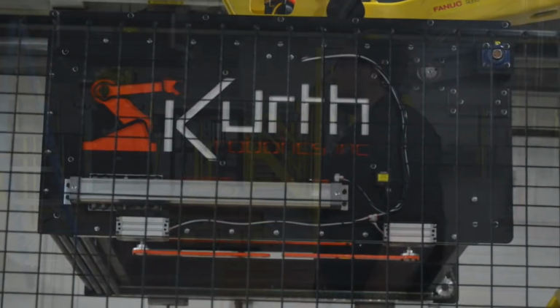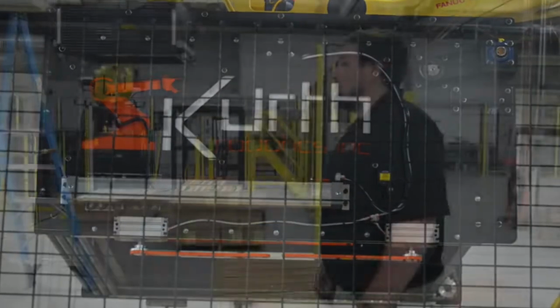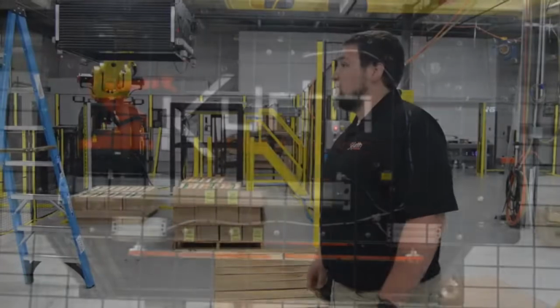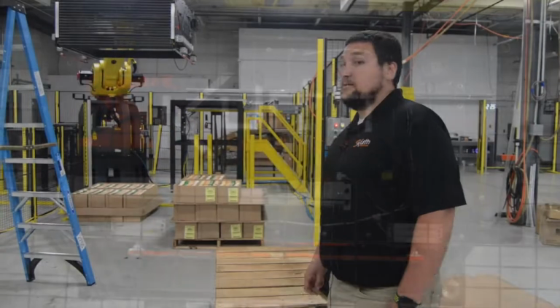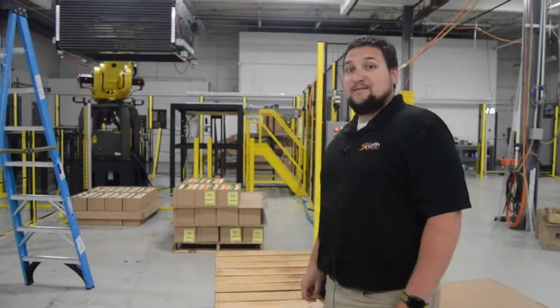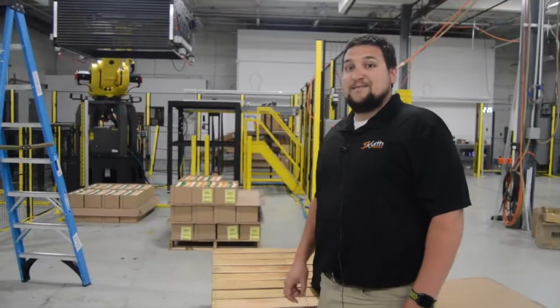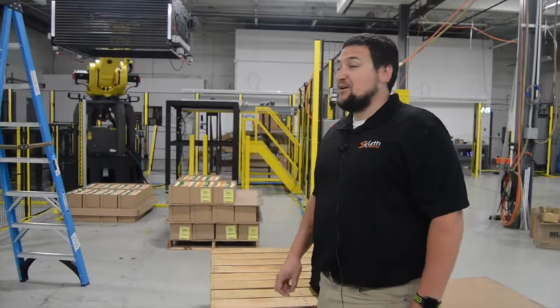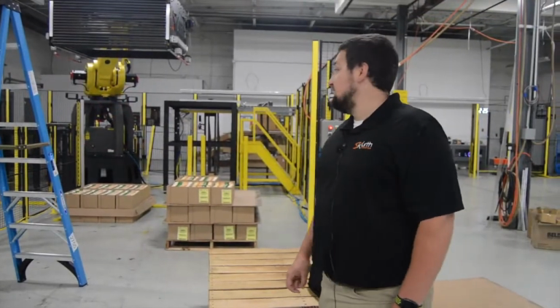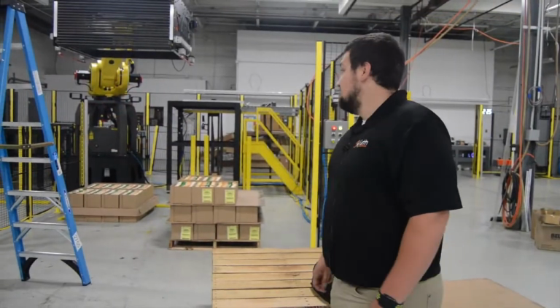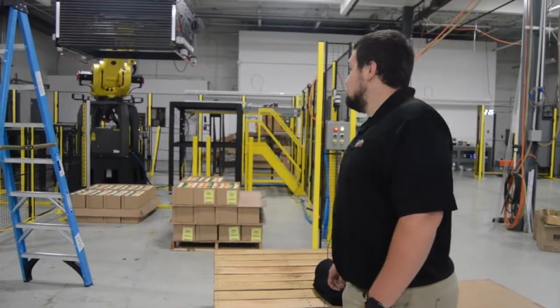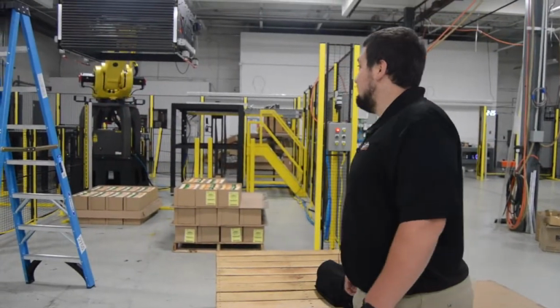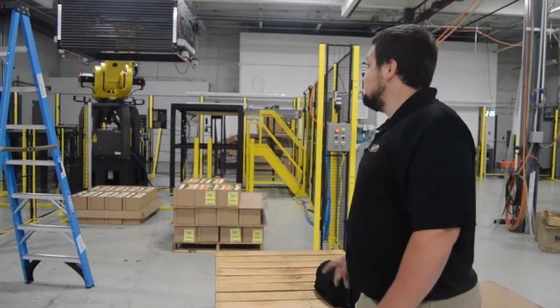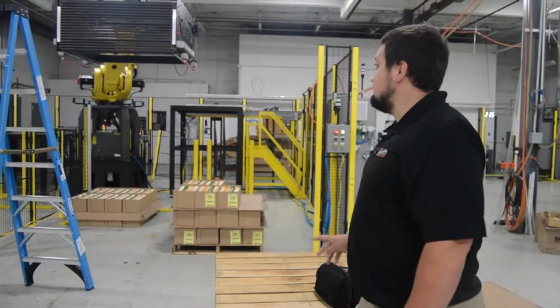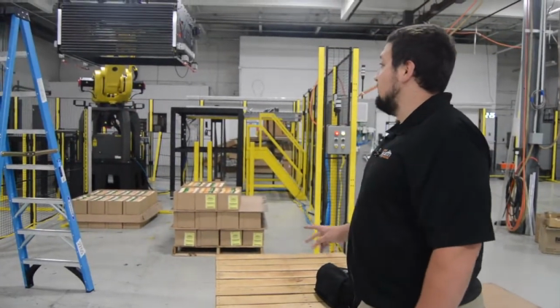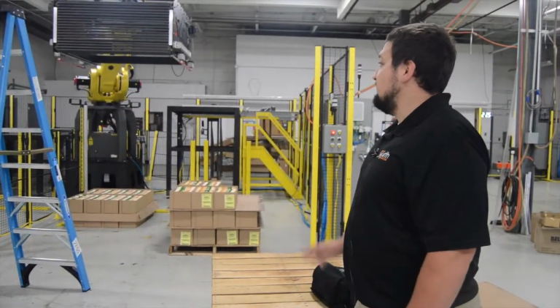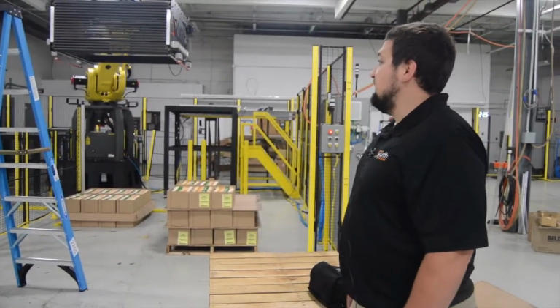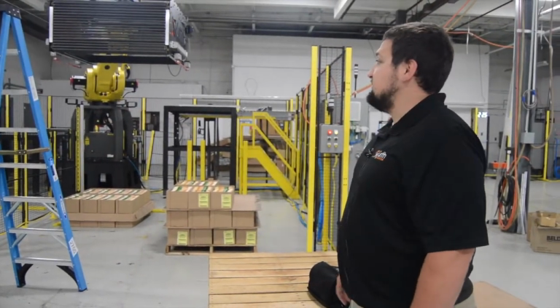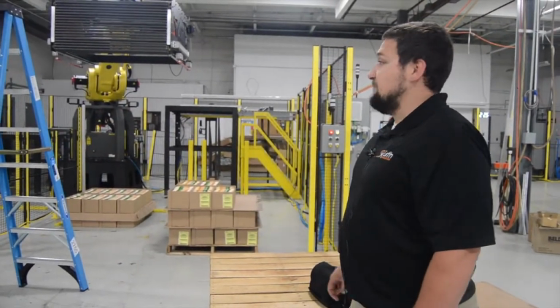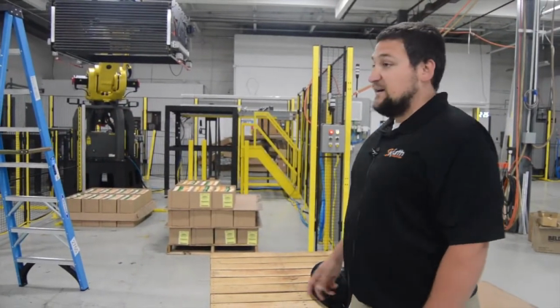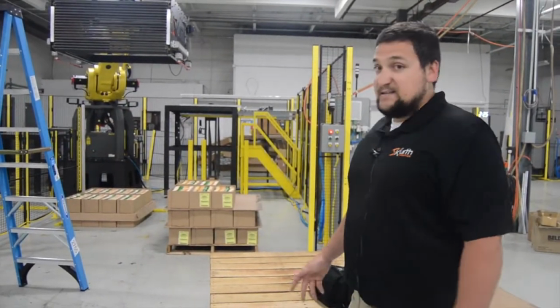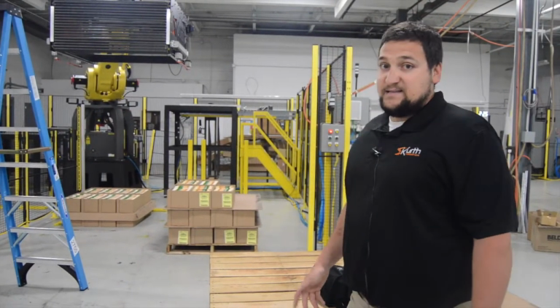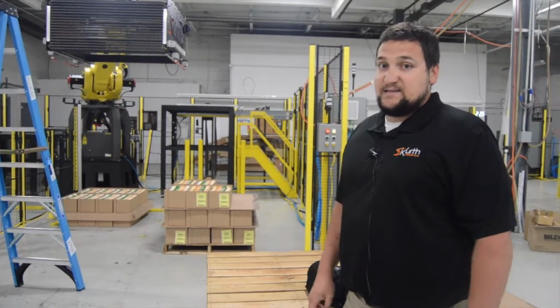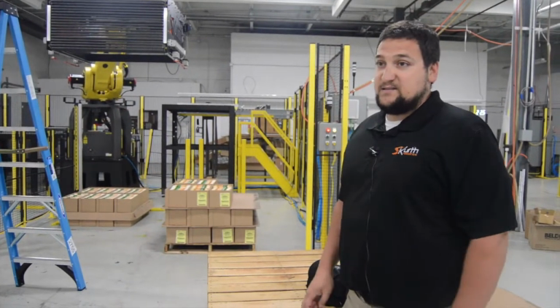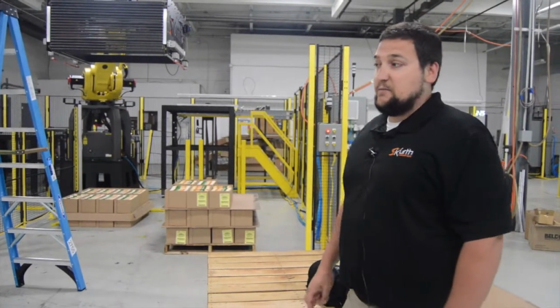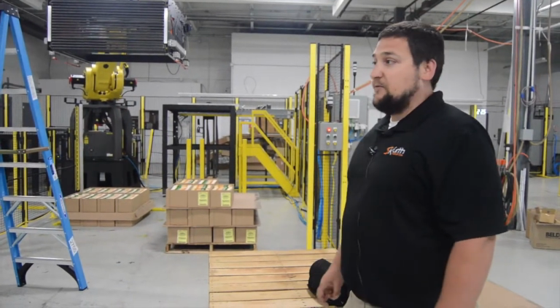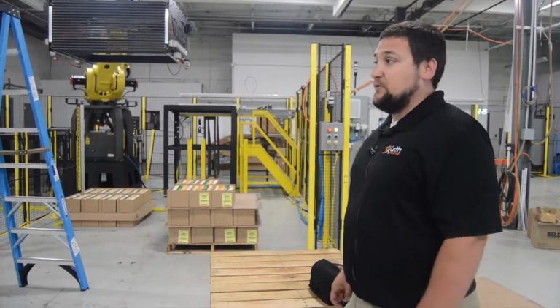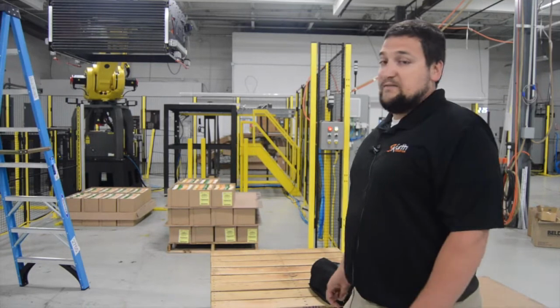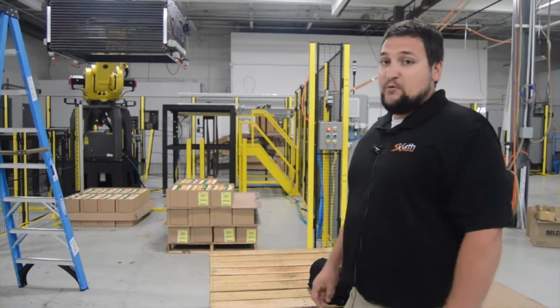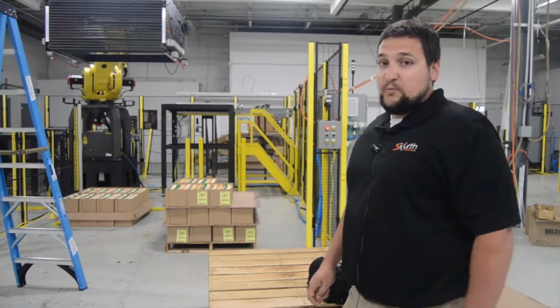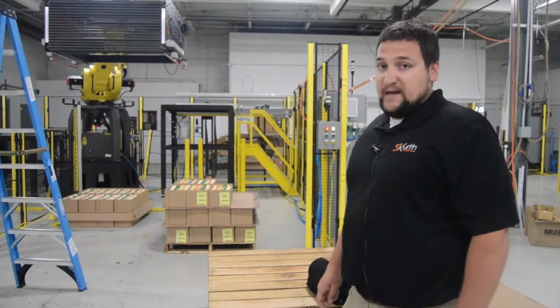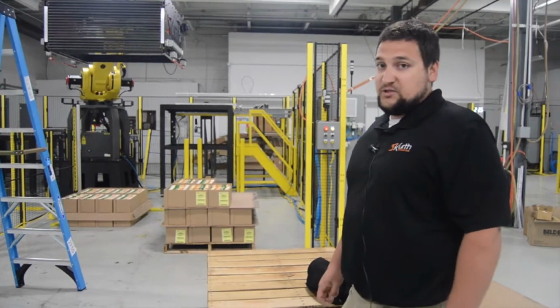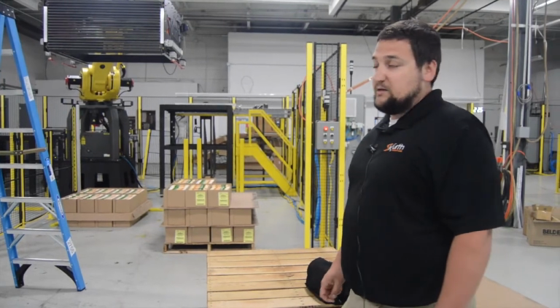Ben Kurth, the mastermind behind the entire operation, allowed the NLEA to come in and get a peek at all that he and his company are up to.